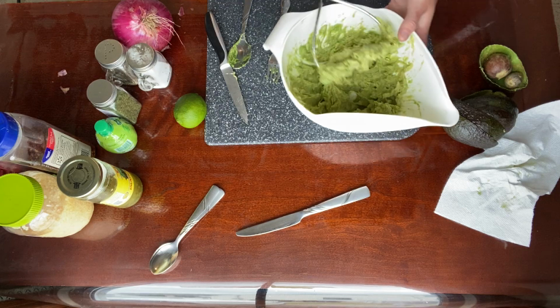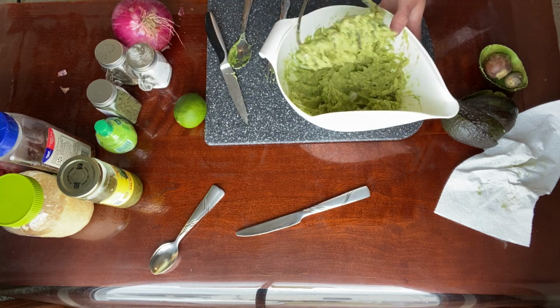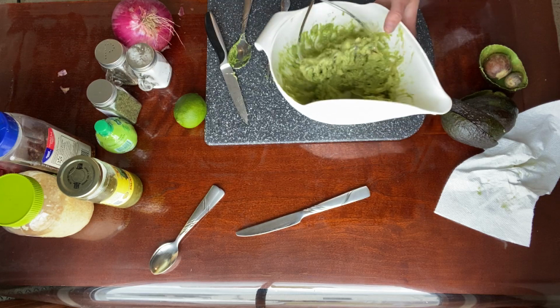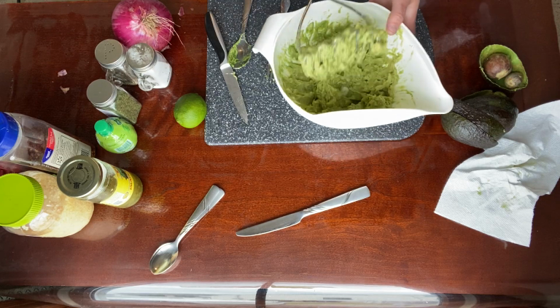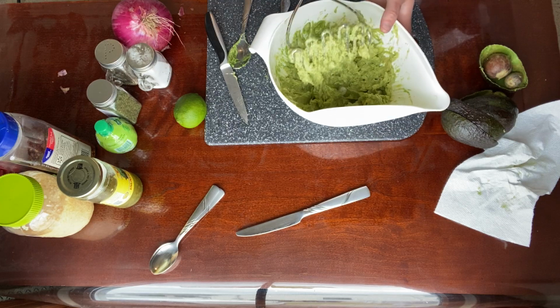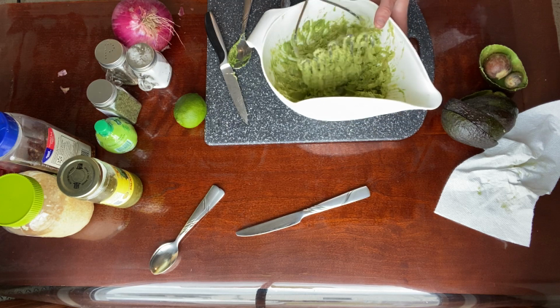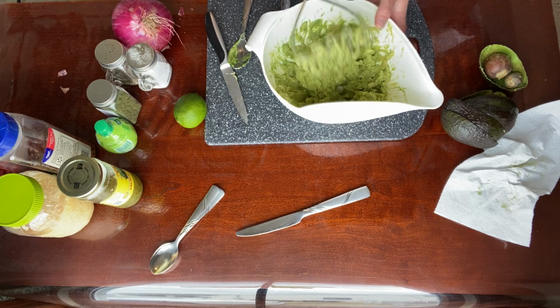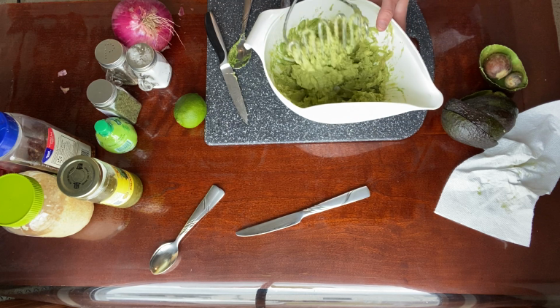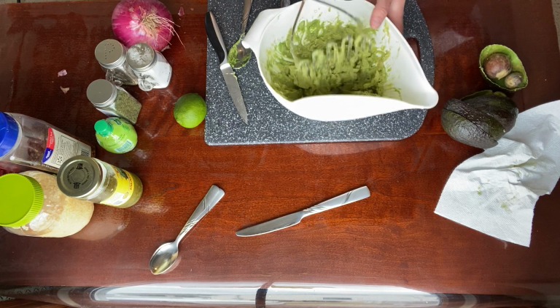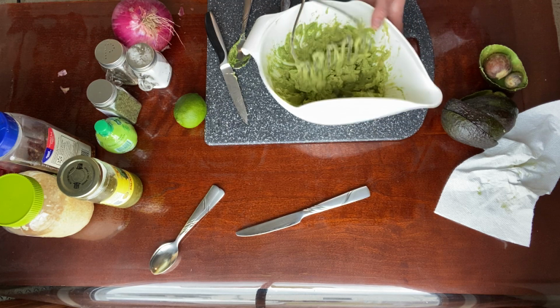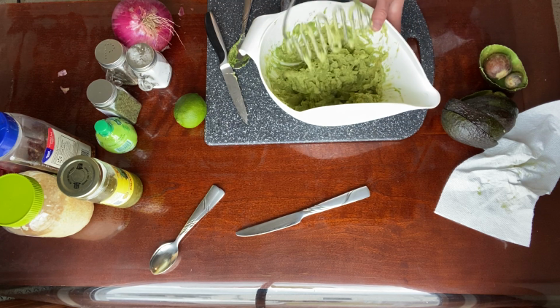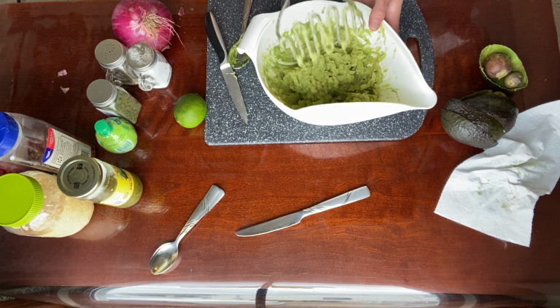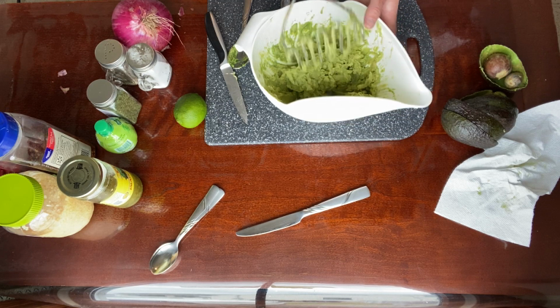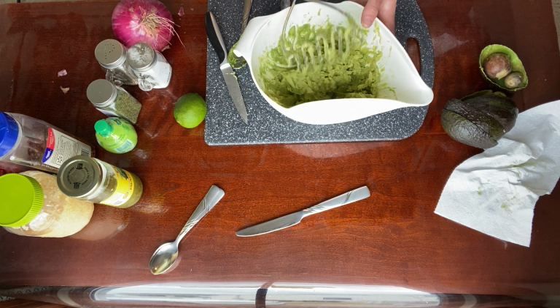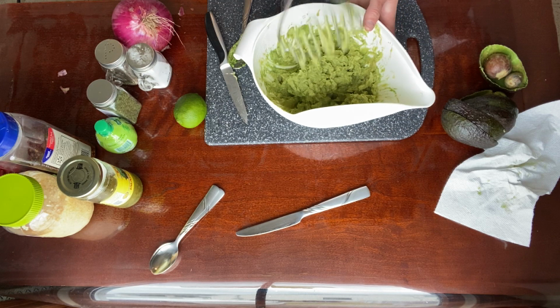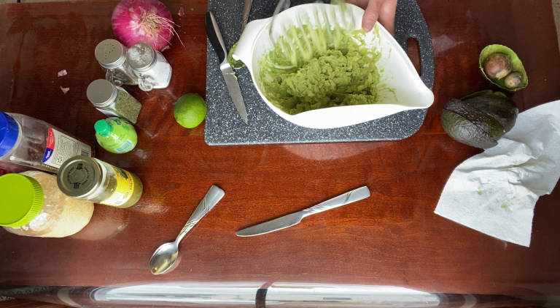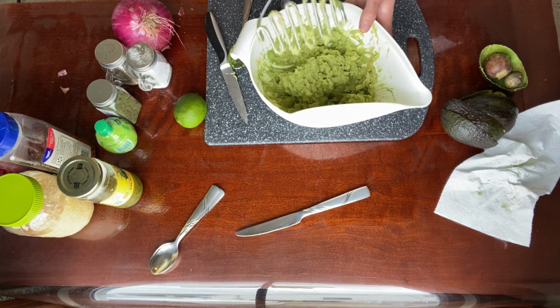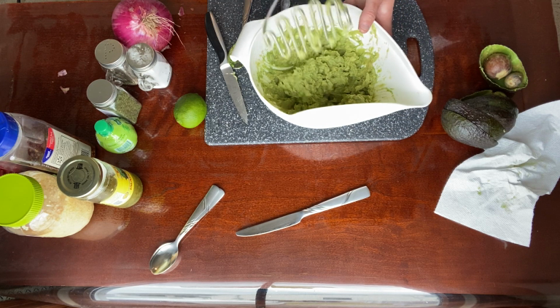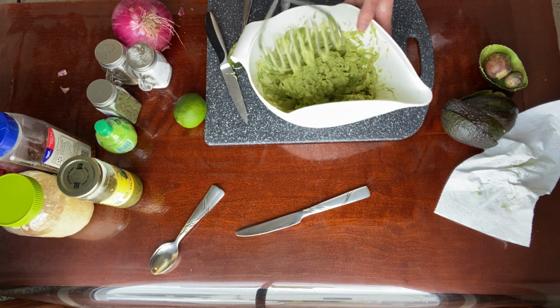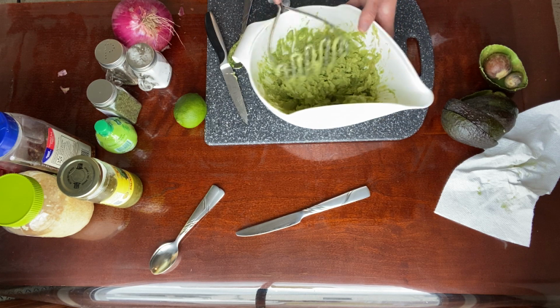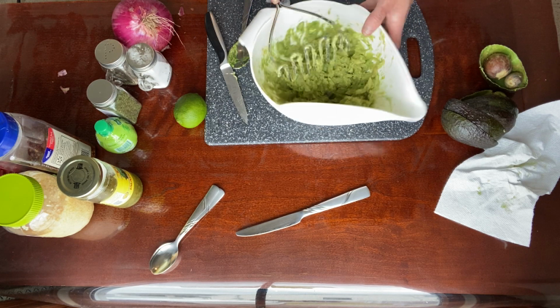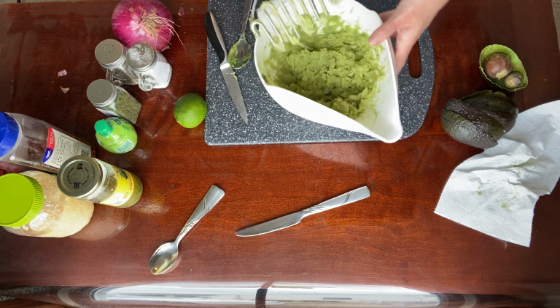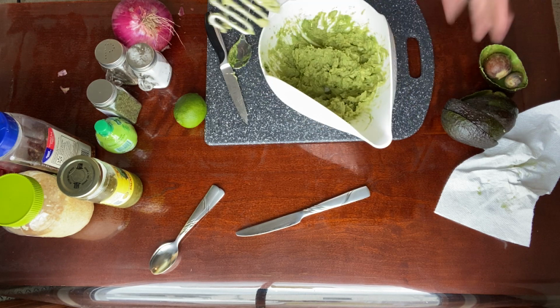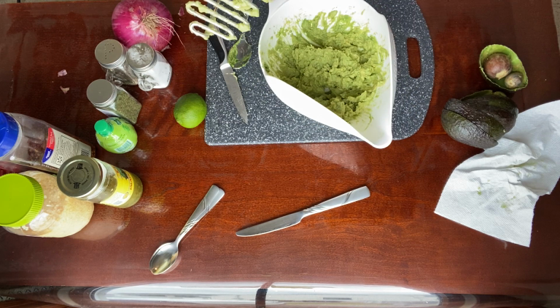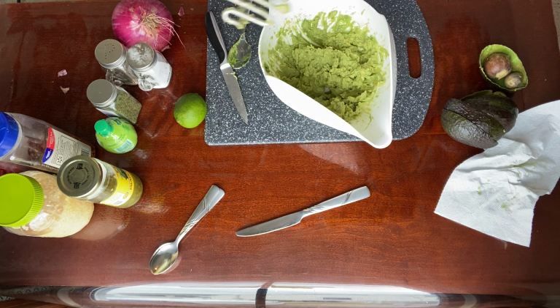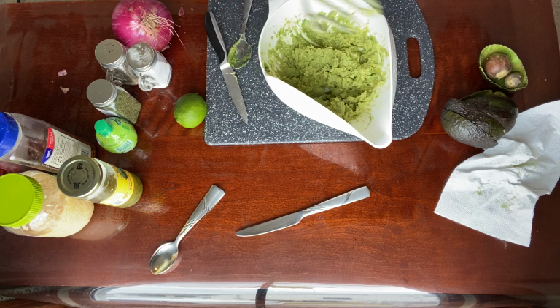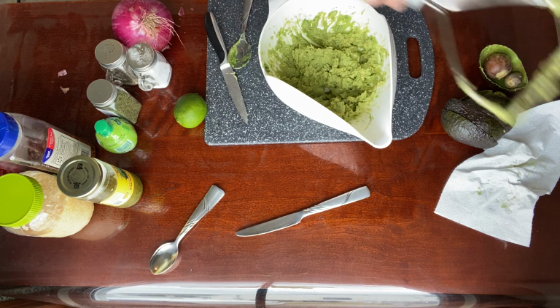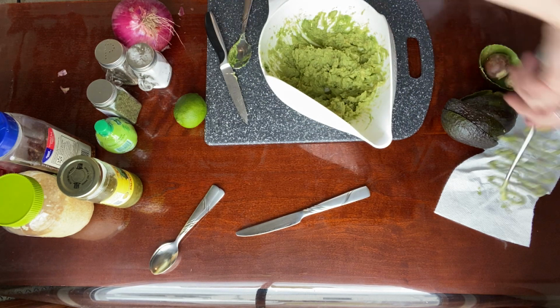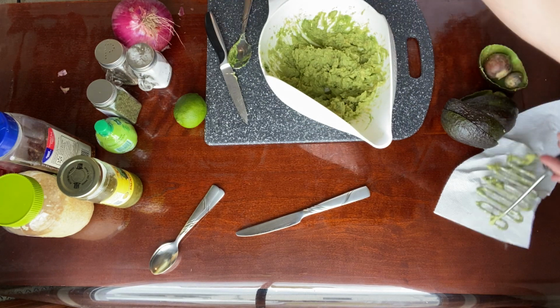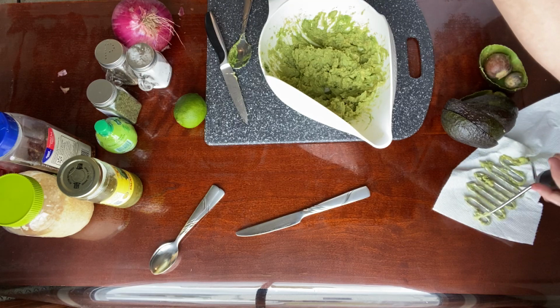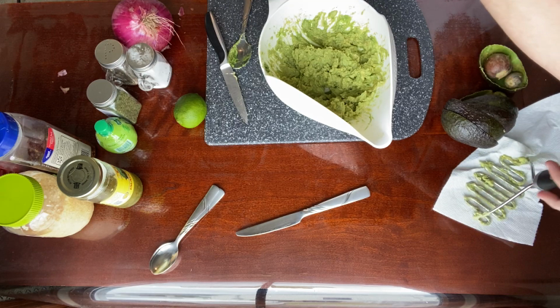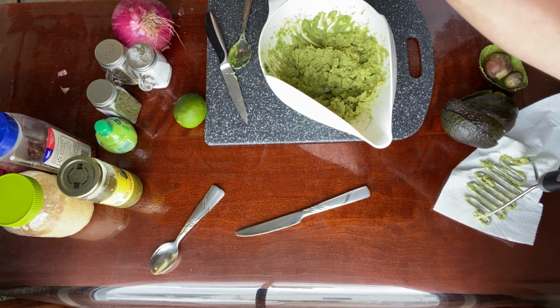Some people like chunky guacamole. I put a lot of stuff in my guacamole, so I like the avocado to be more of a smooth consistency — not too lumpy. Just keep it all going. I'm liking the way it looks.